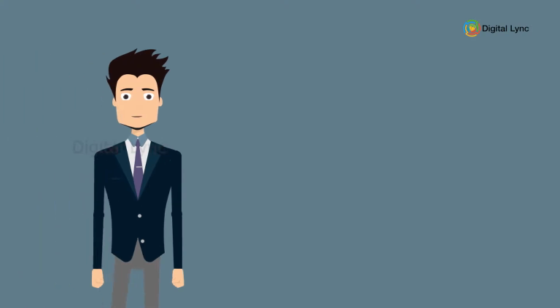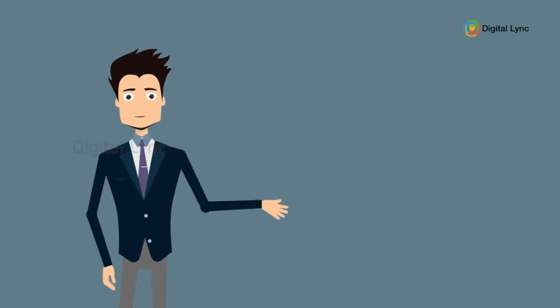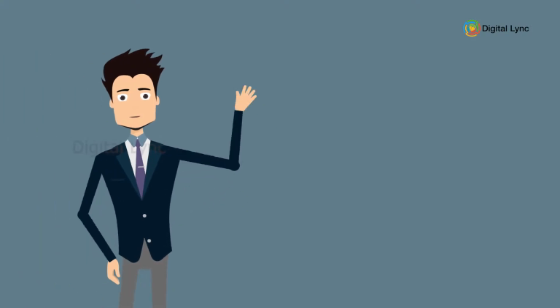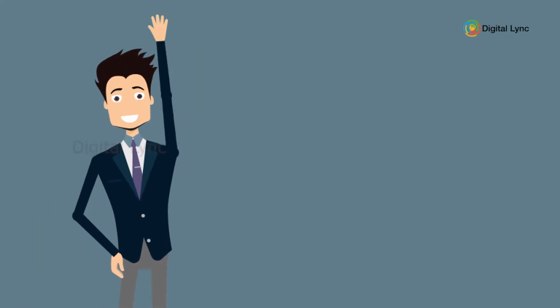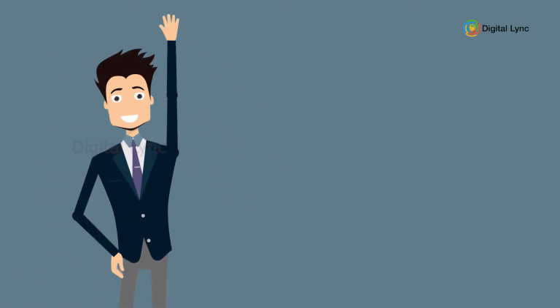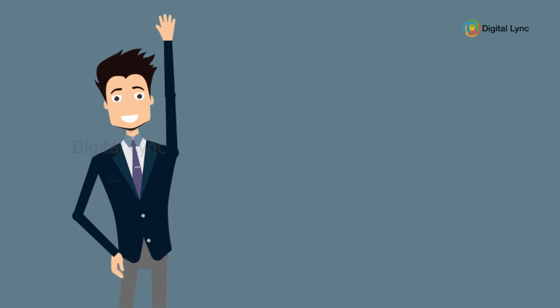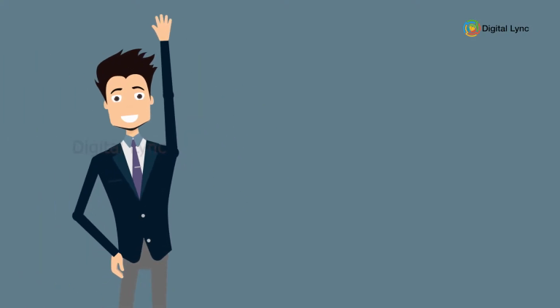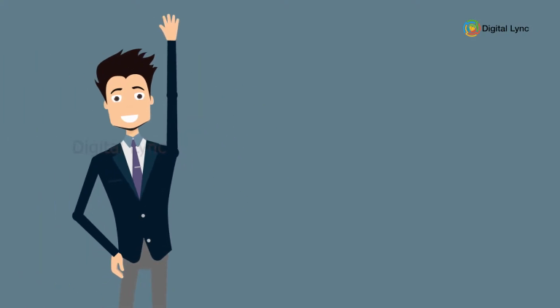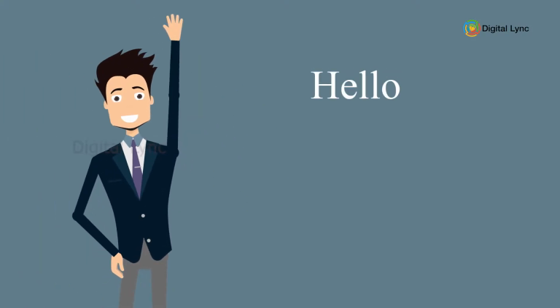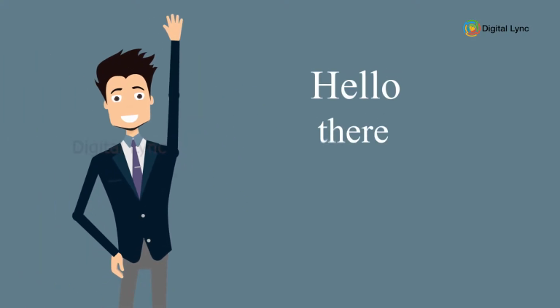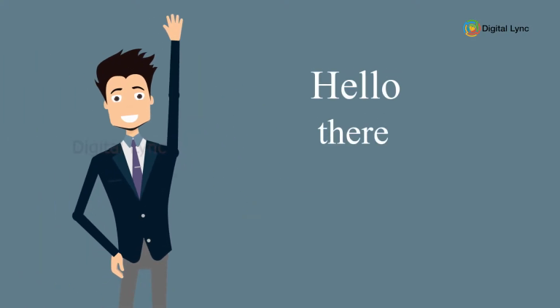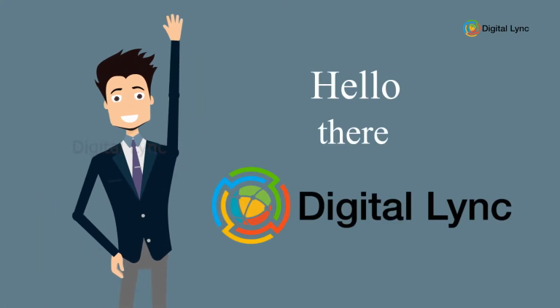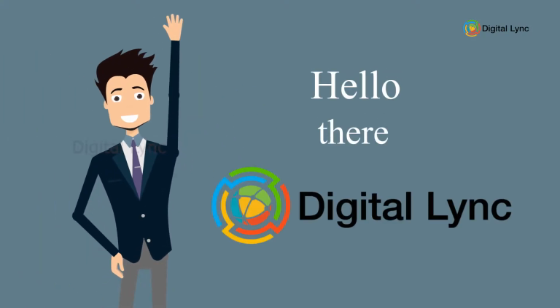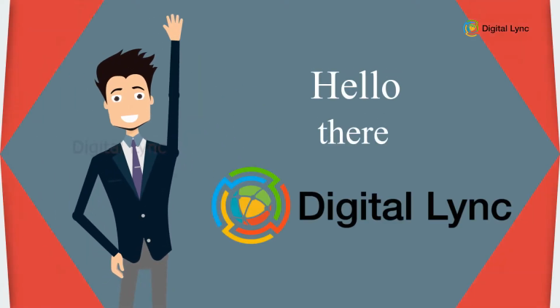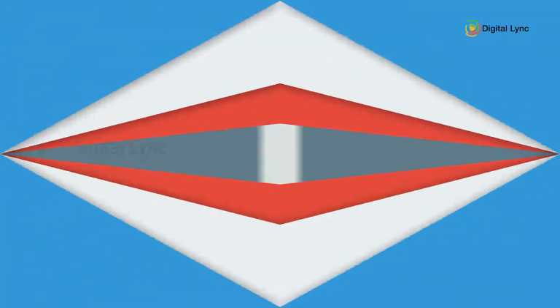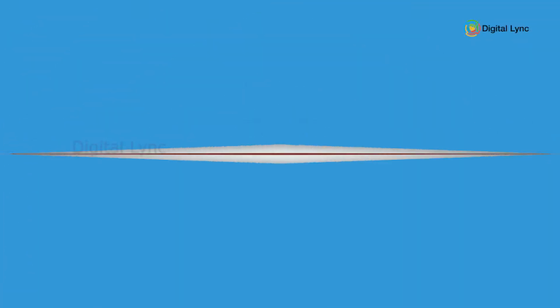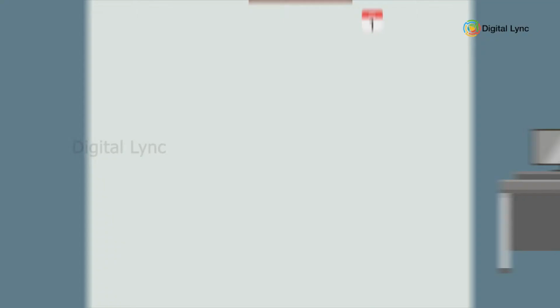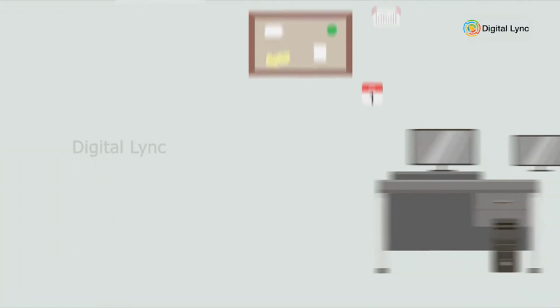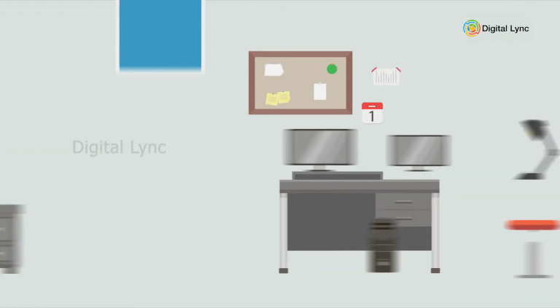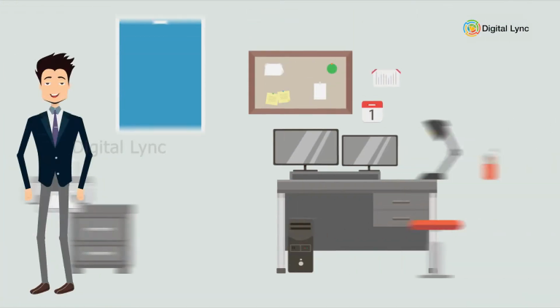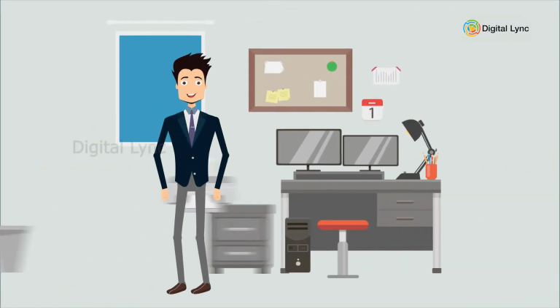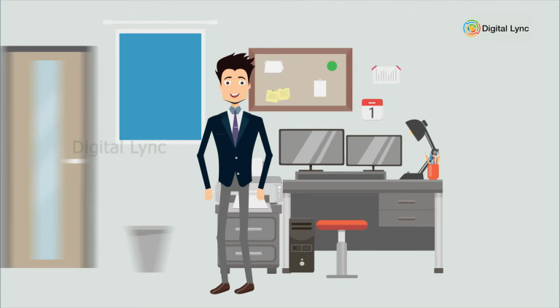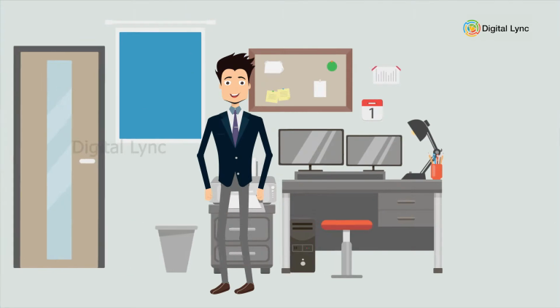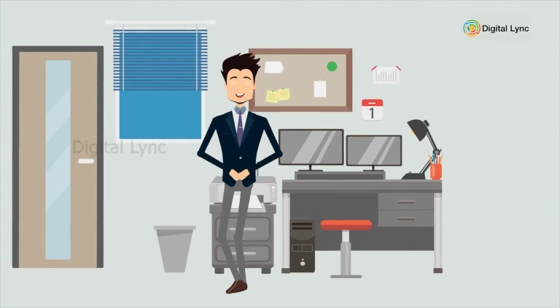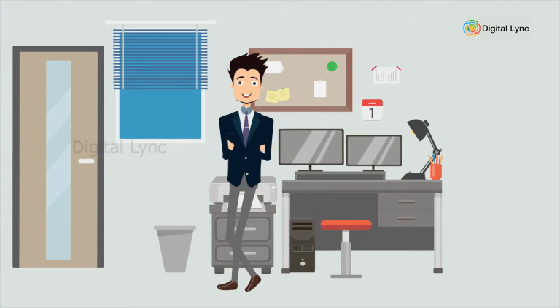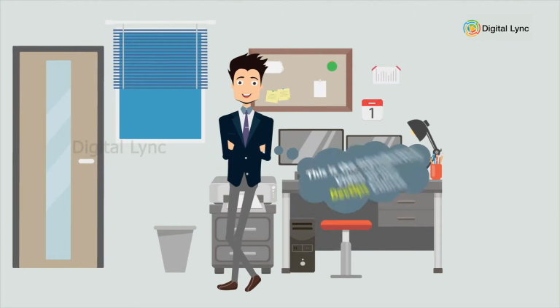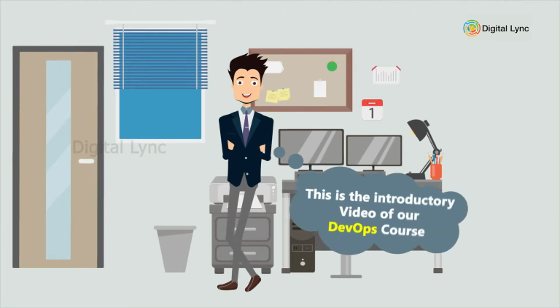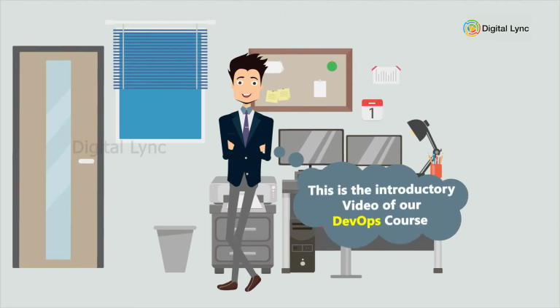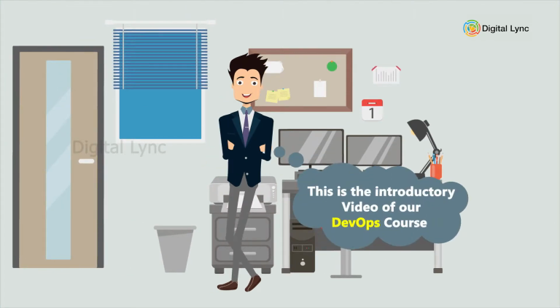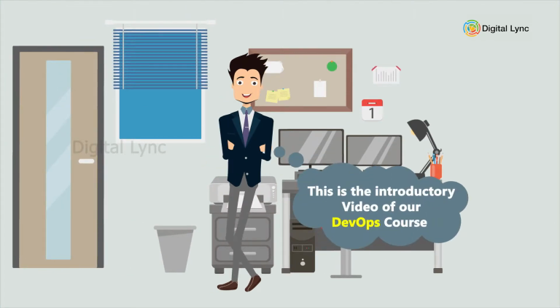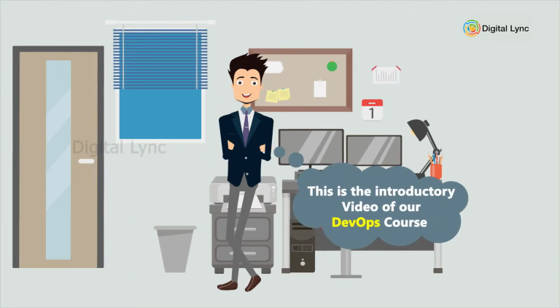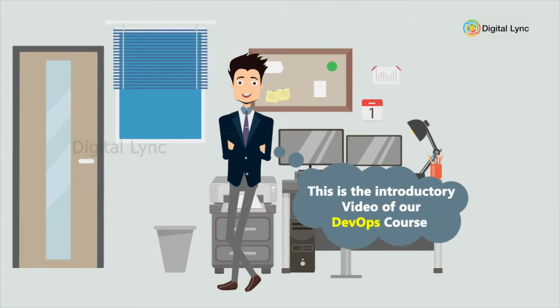Hello there, welcome to Digital Link, and this is the introductory video of the DevOps course.